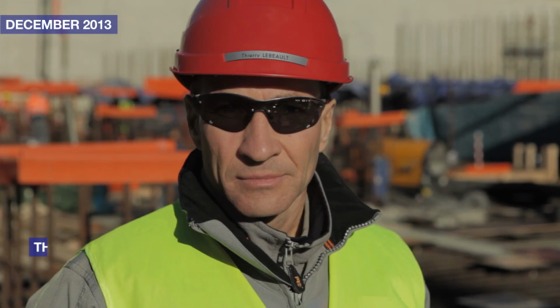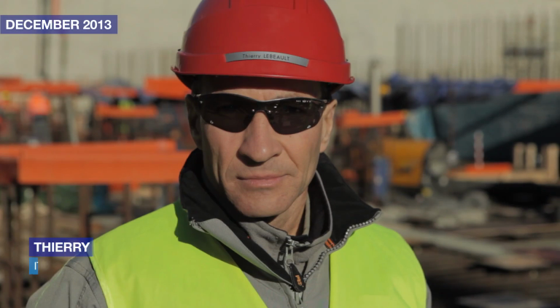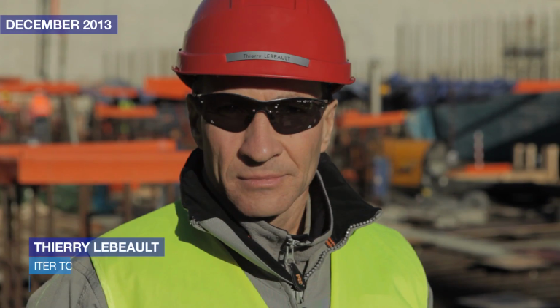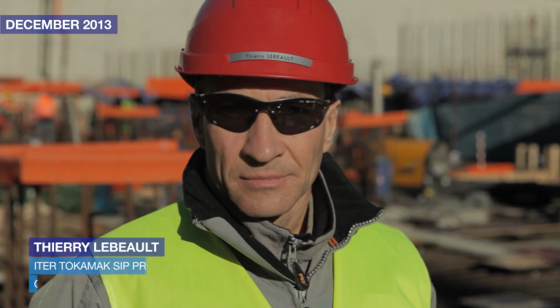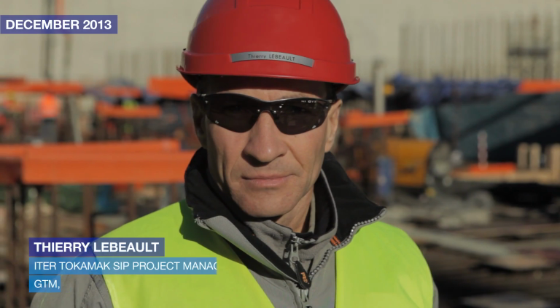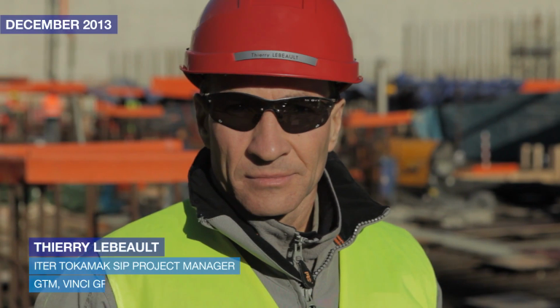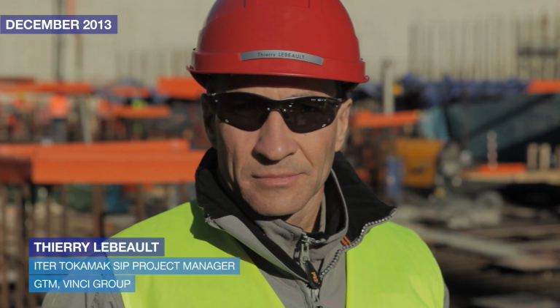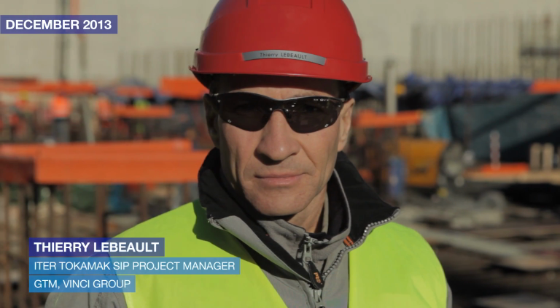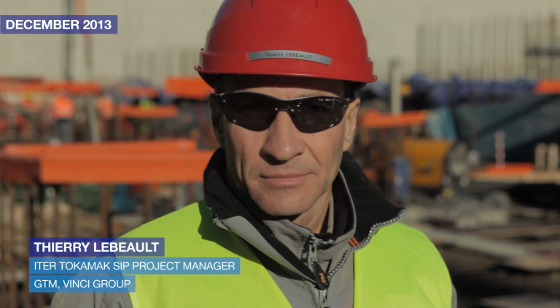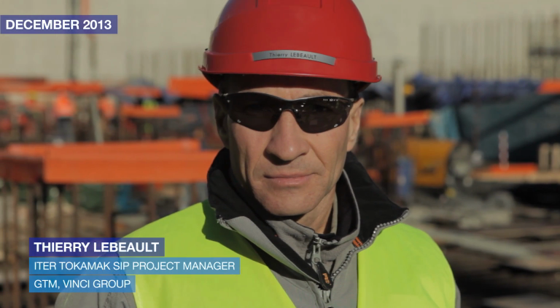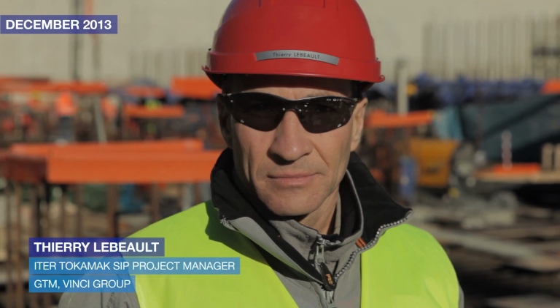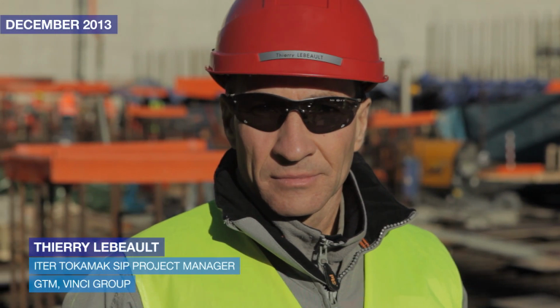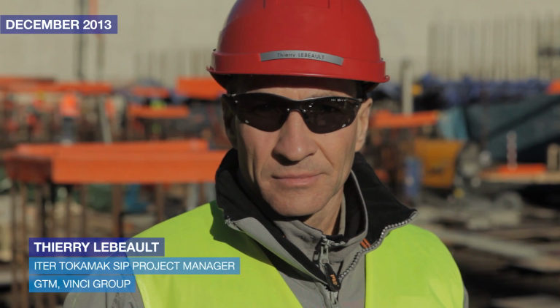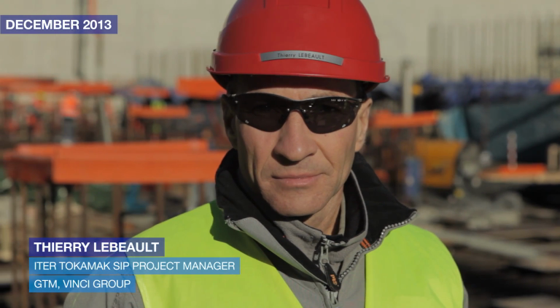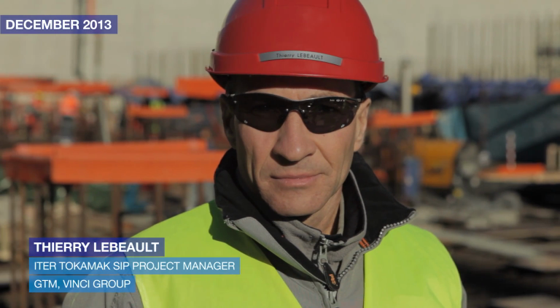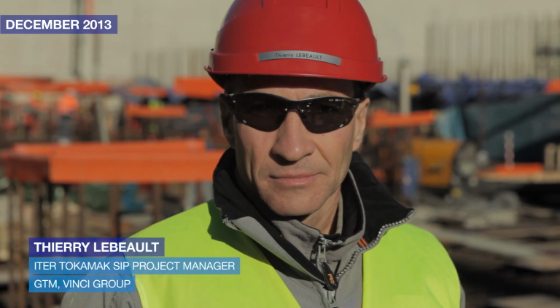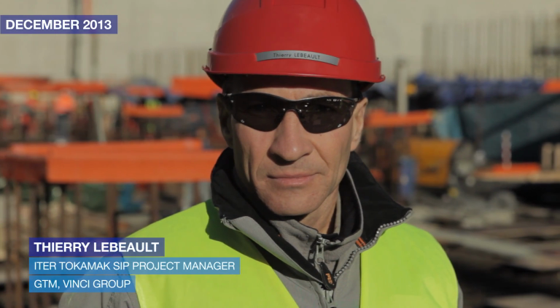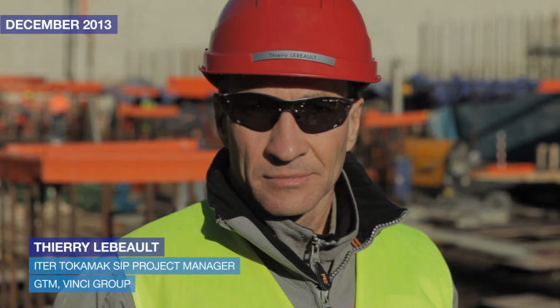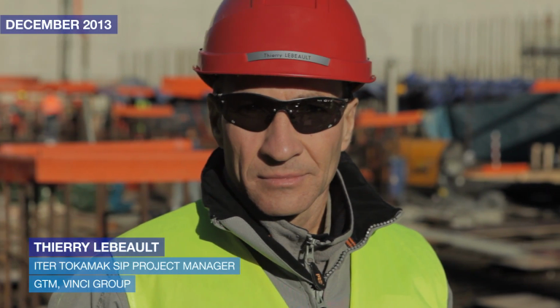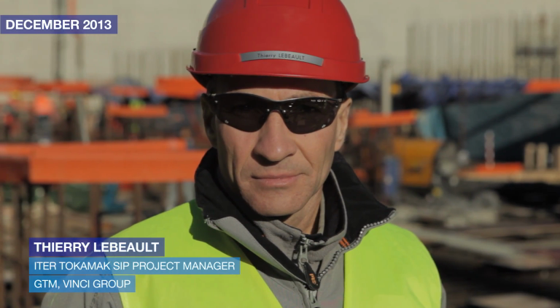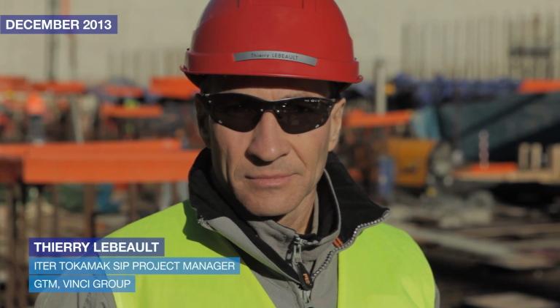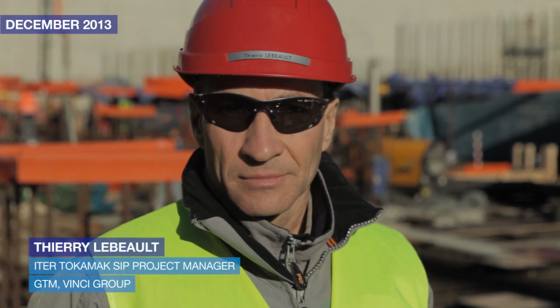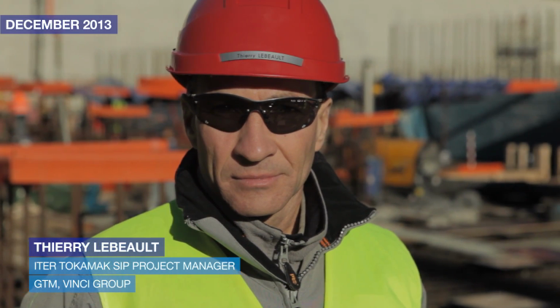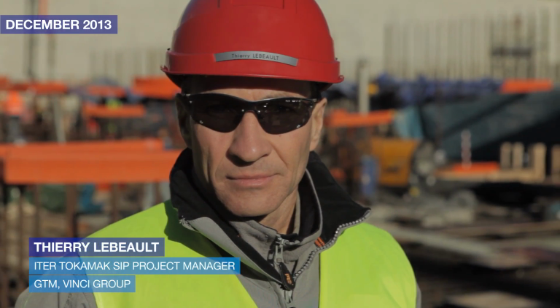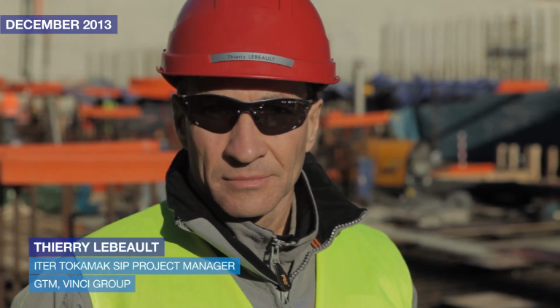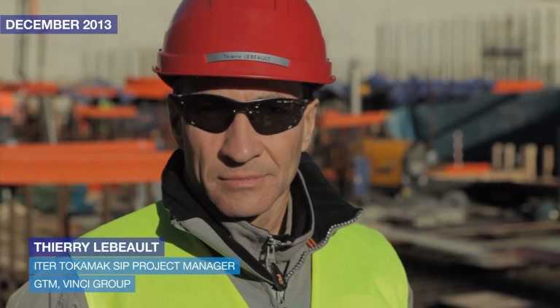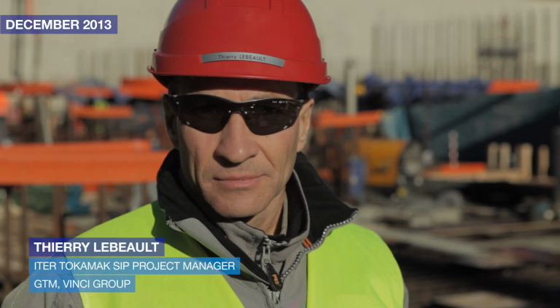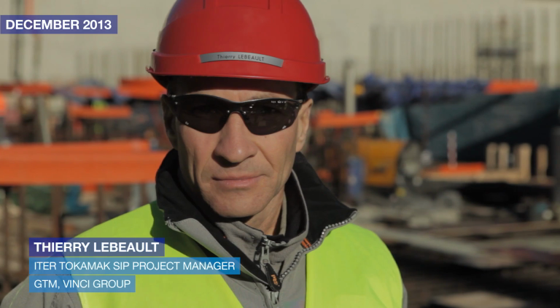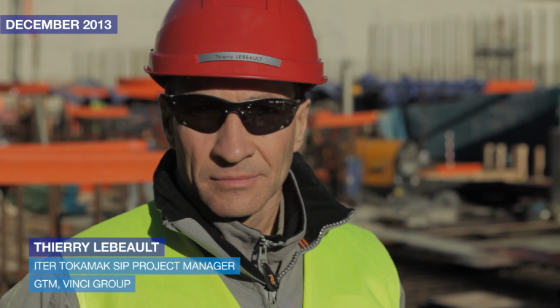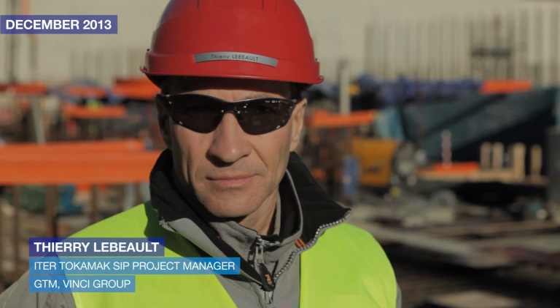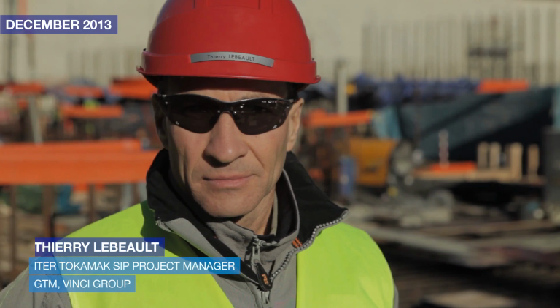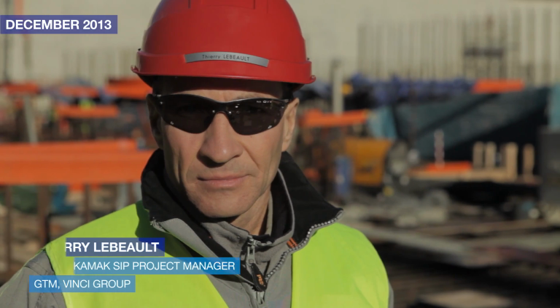I am Thierry Lobo. I am the project manager of the TB00 contract.